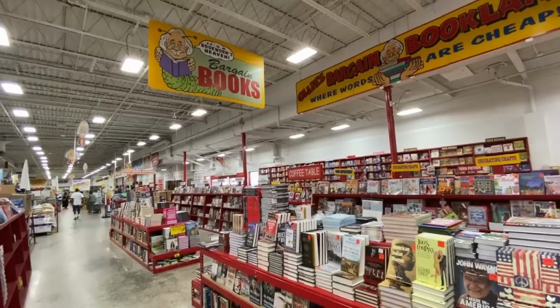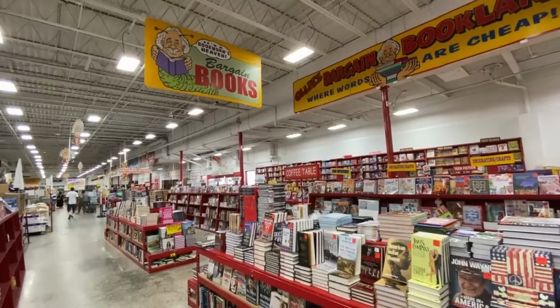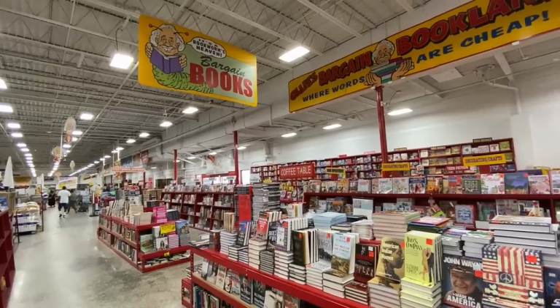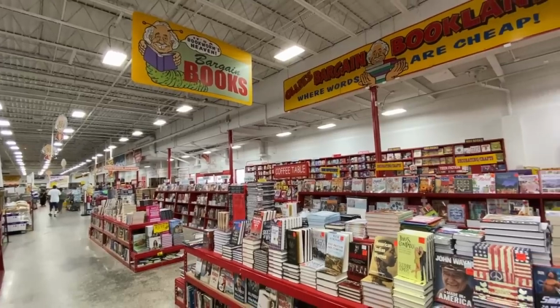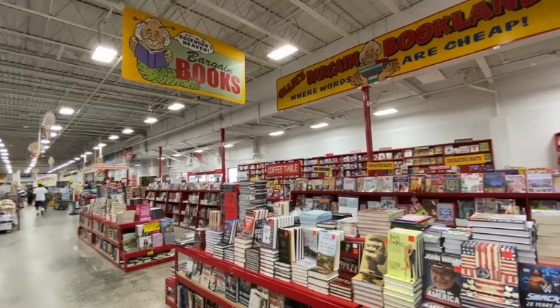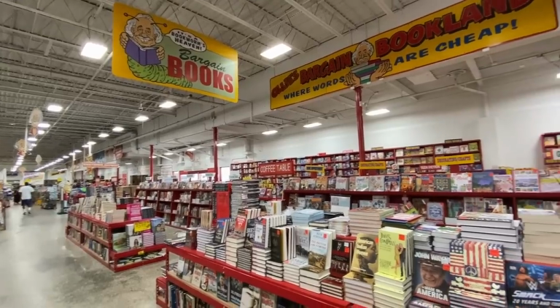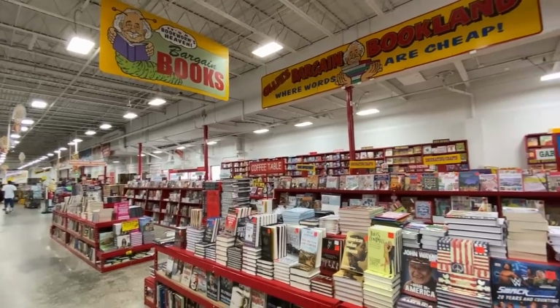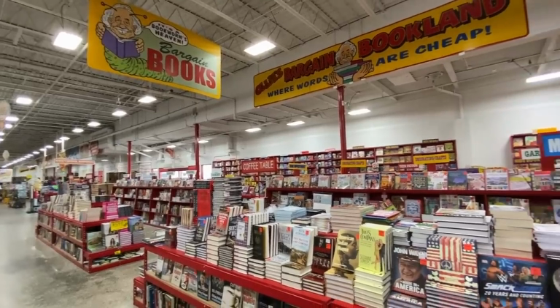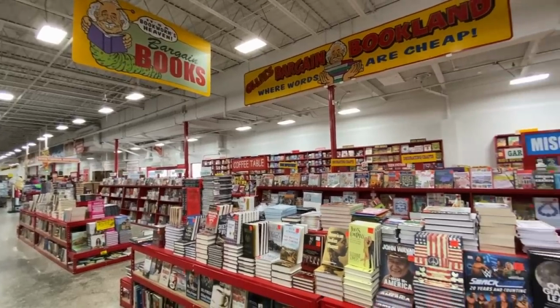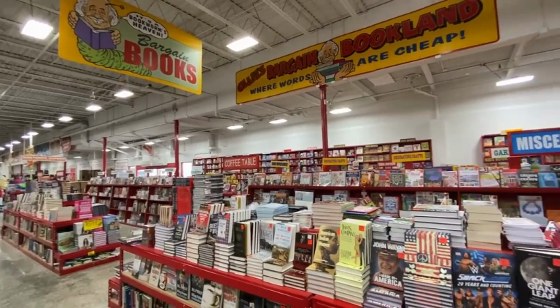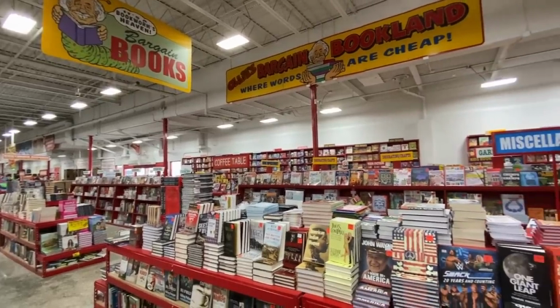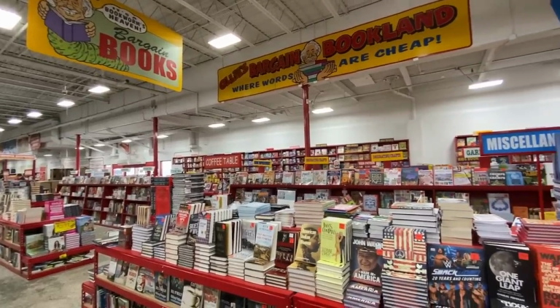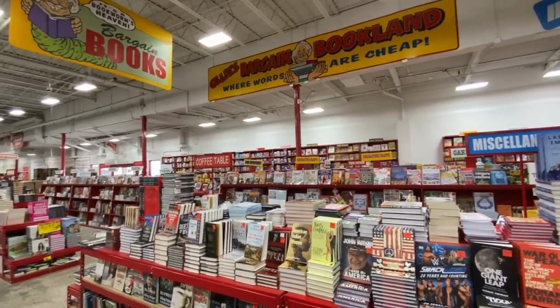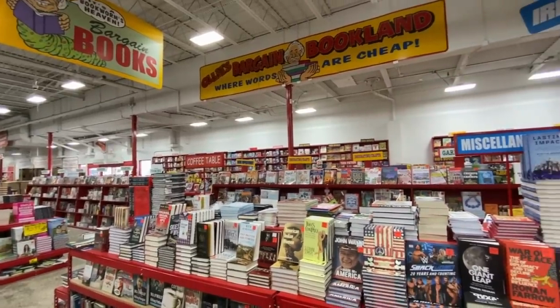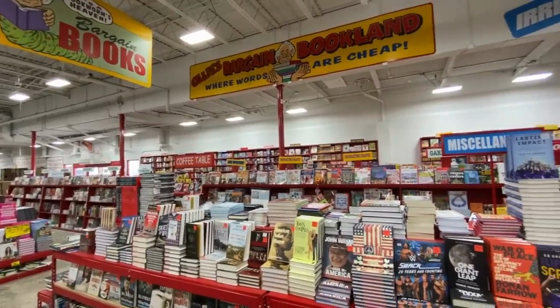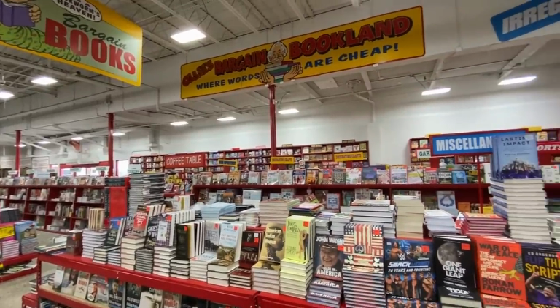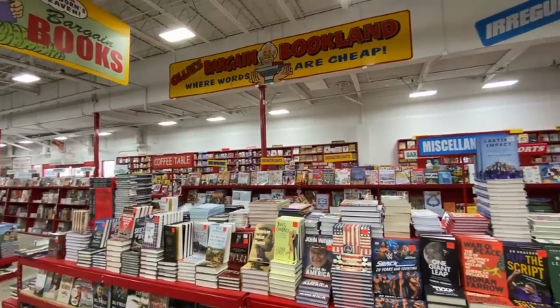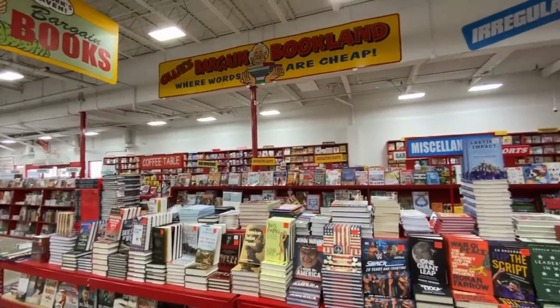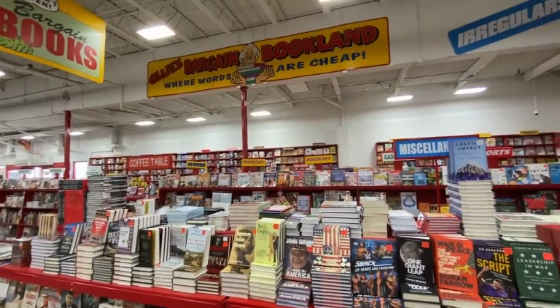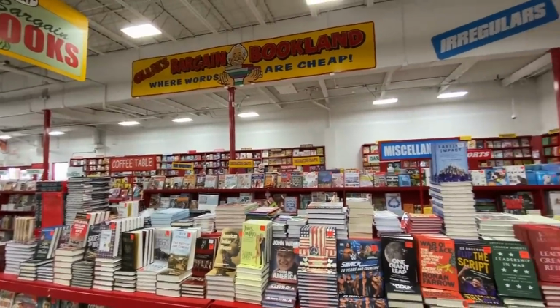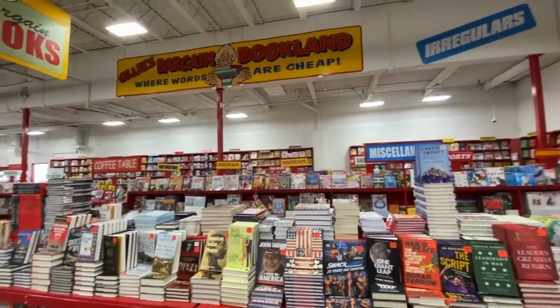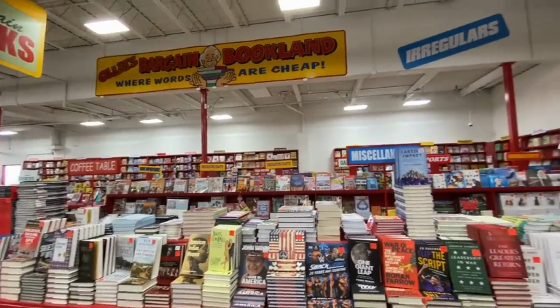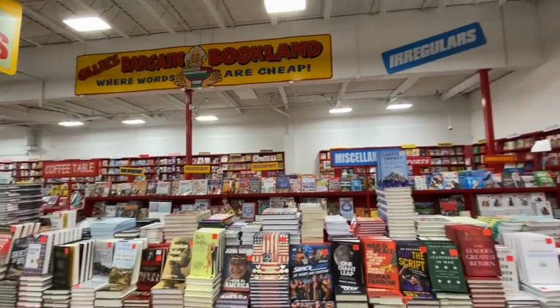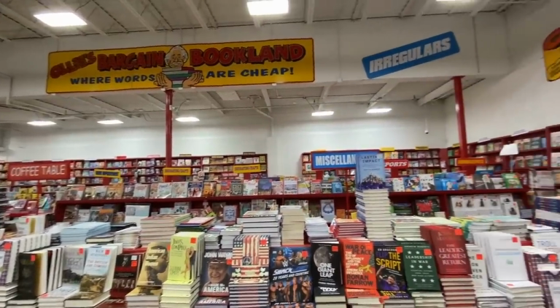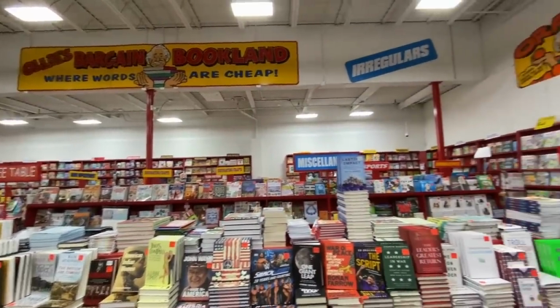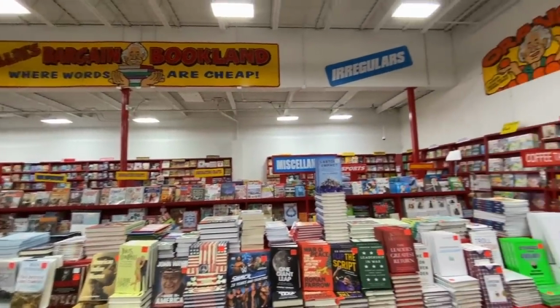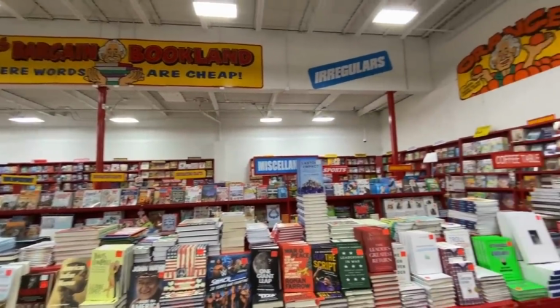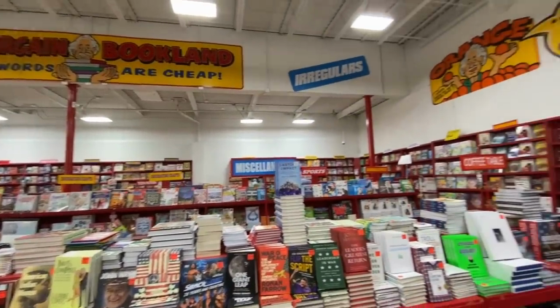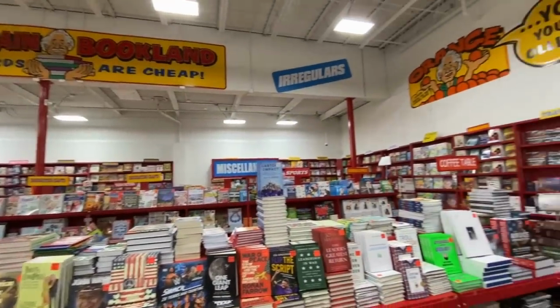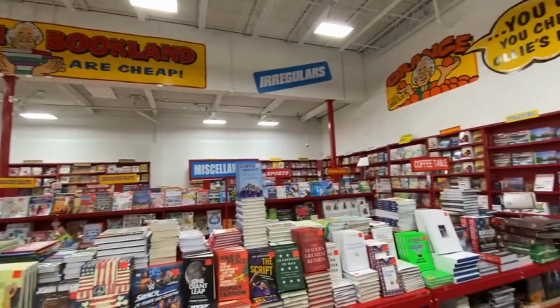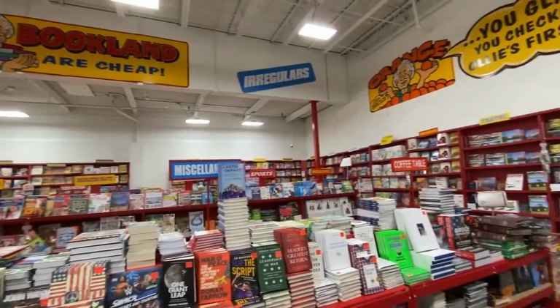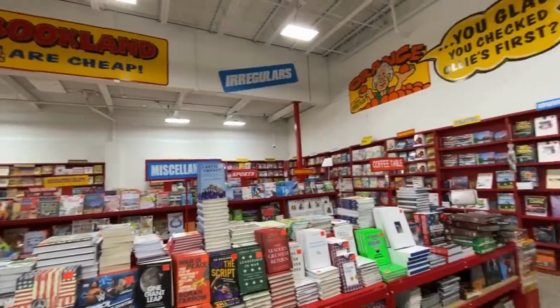Welcome back to Dad Deals. Today we'll be checking out the latest finds at Ollie's Bargain Outlet in August 2022.